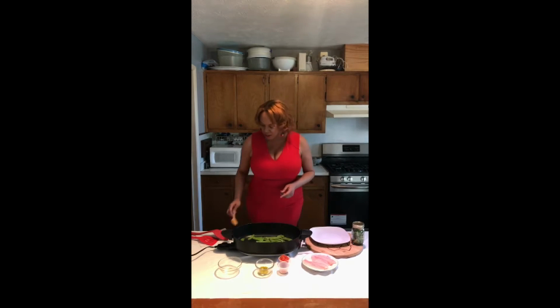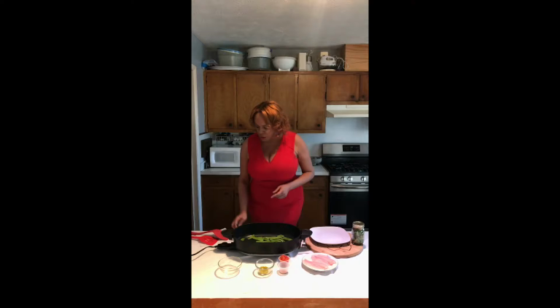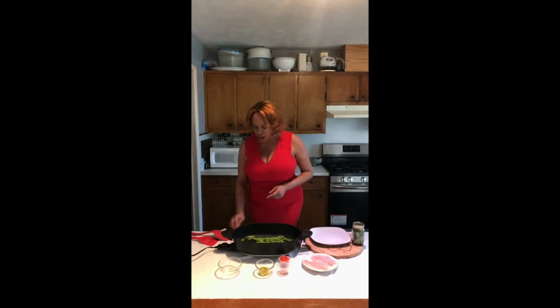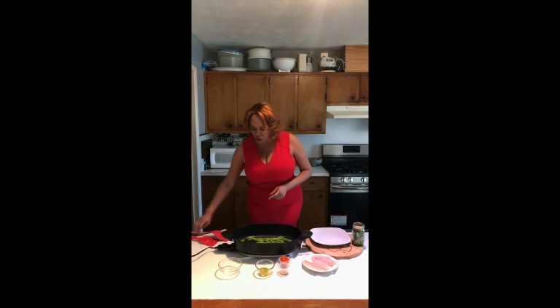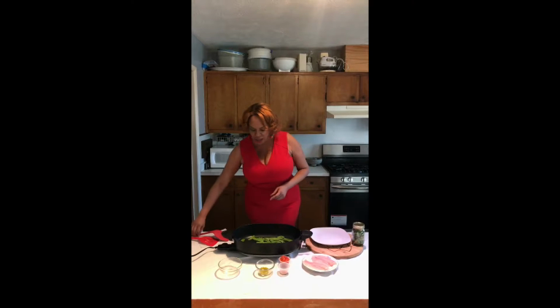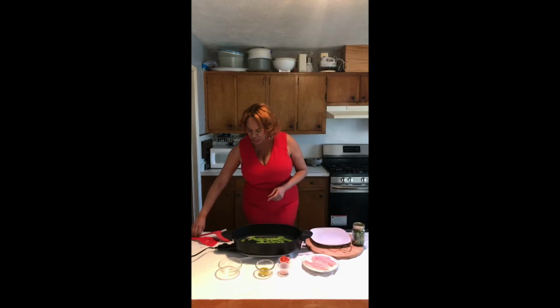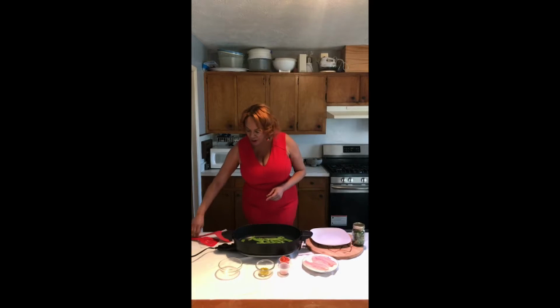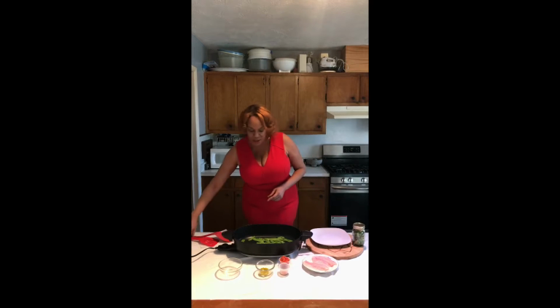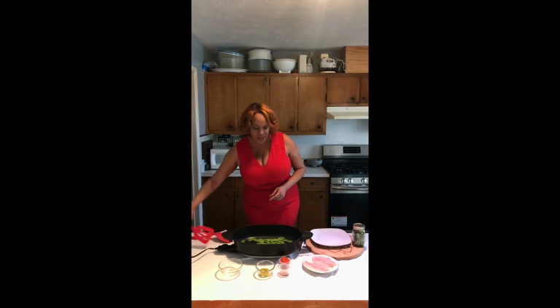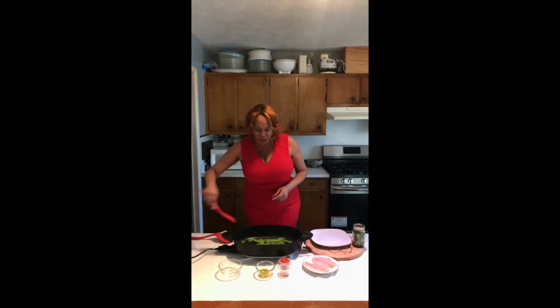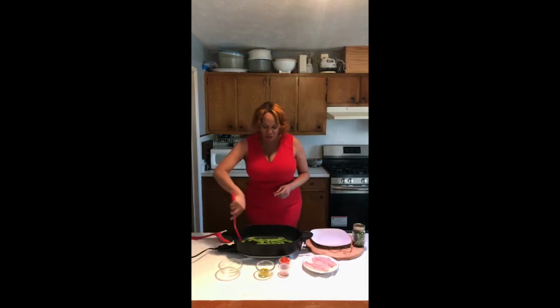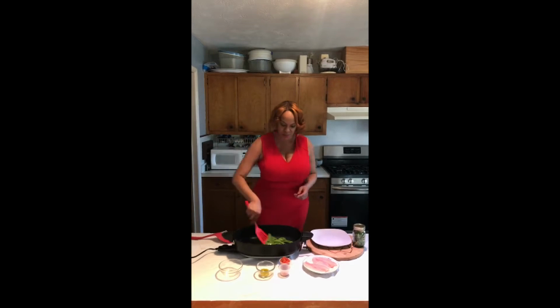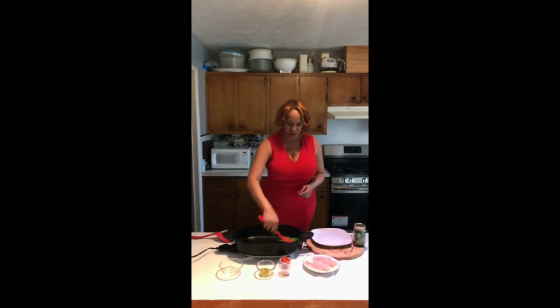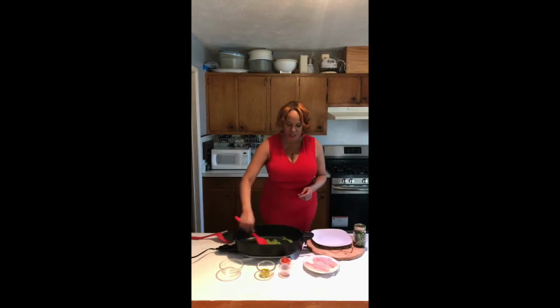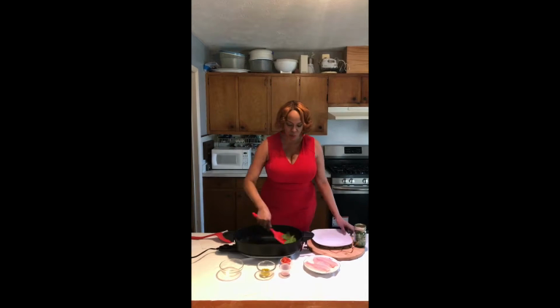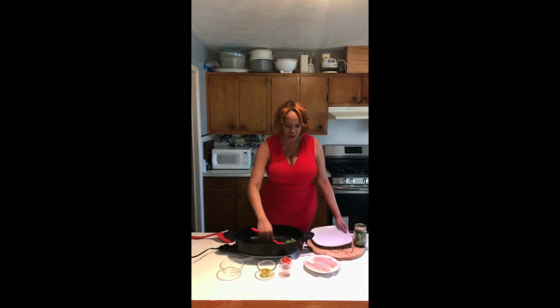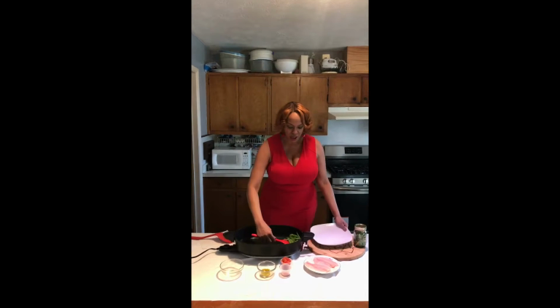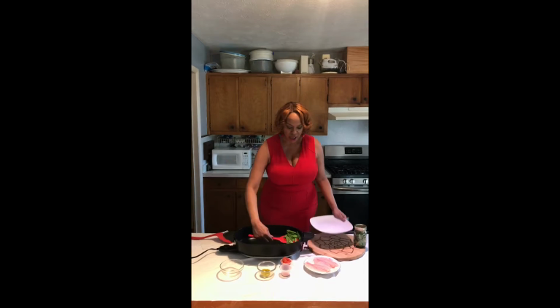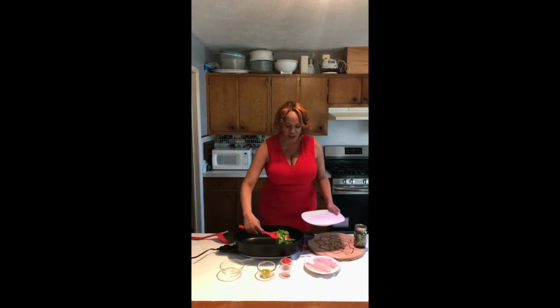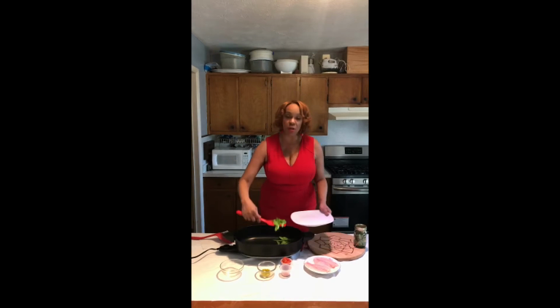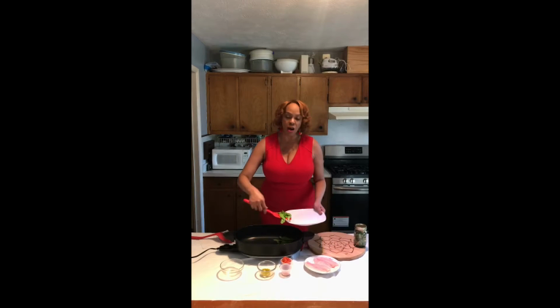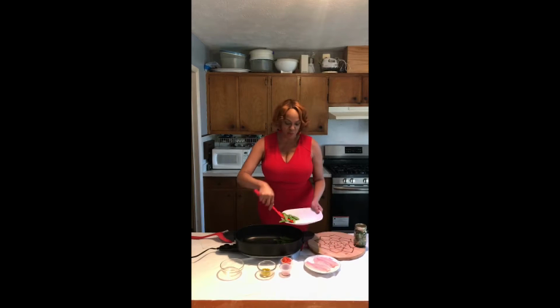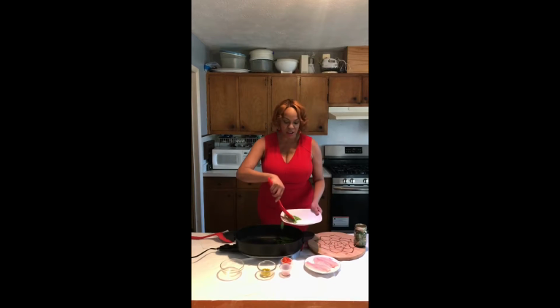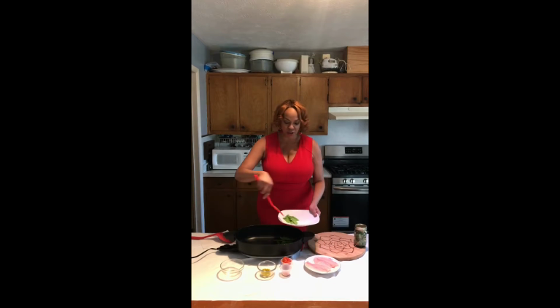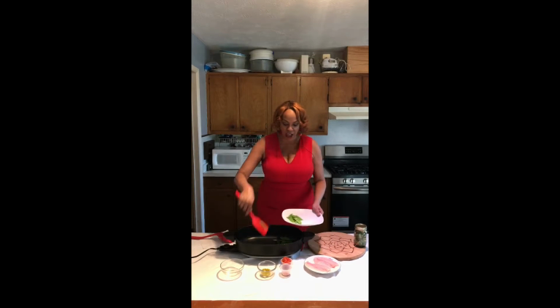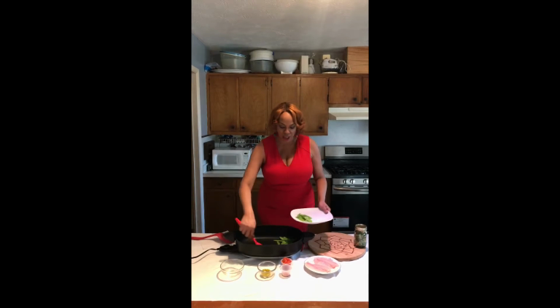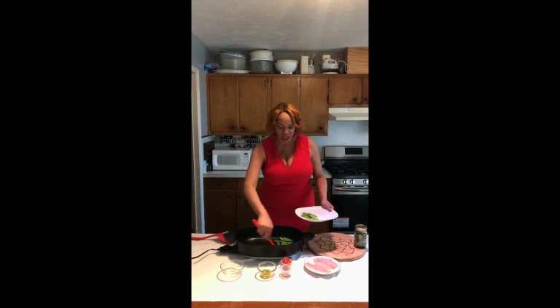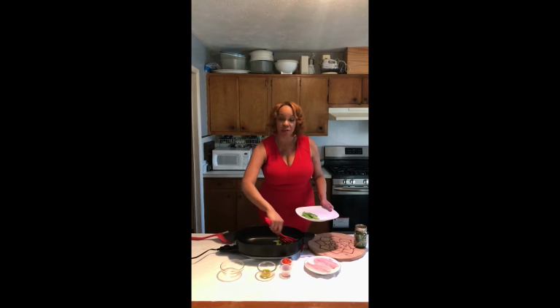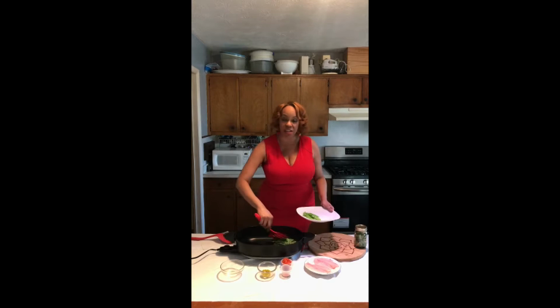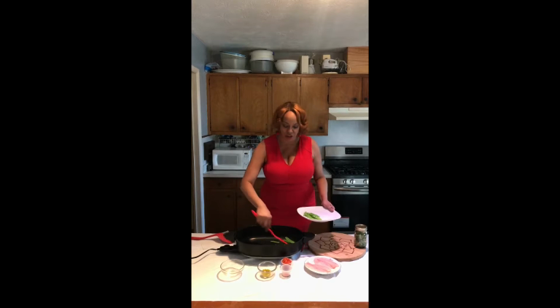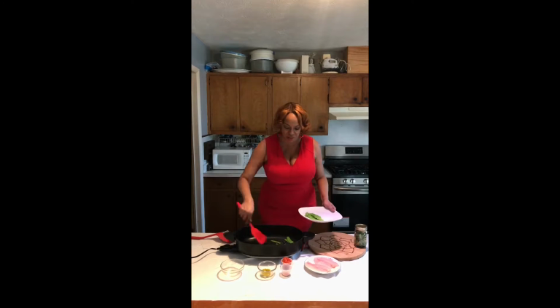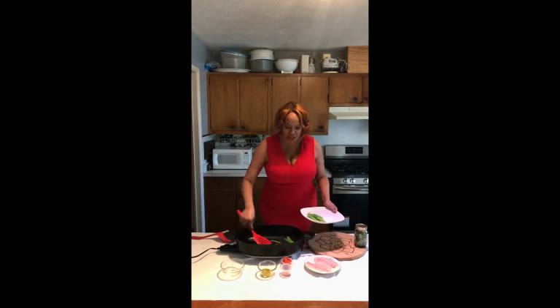So we're gonna go ahead and take our peas out — and here we go, peas are out. Half of the dinner is ready.